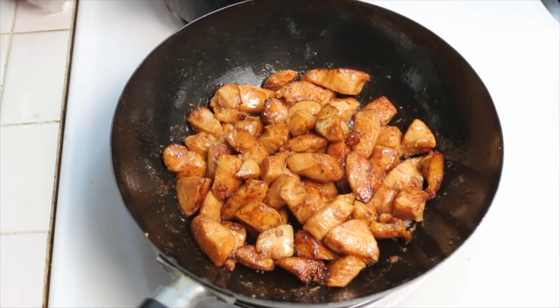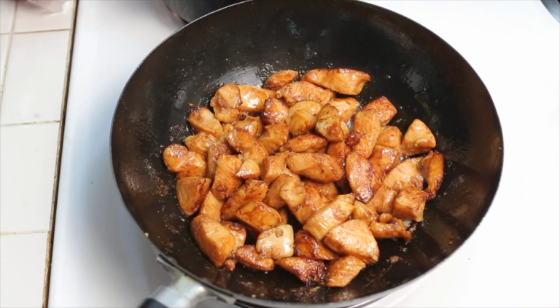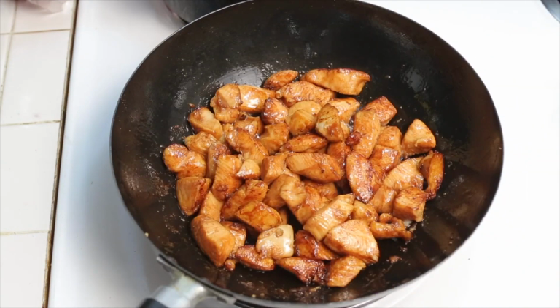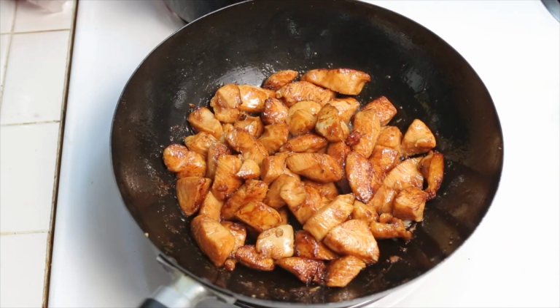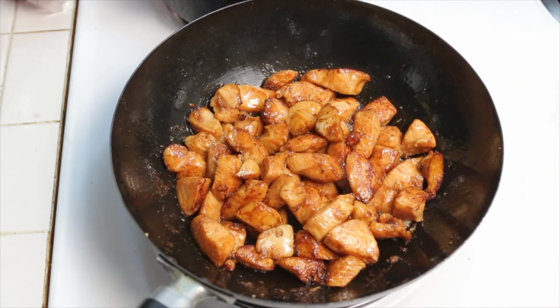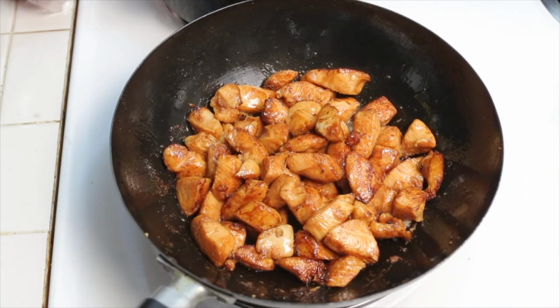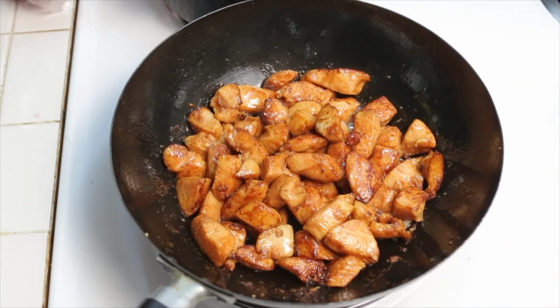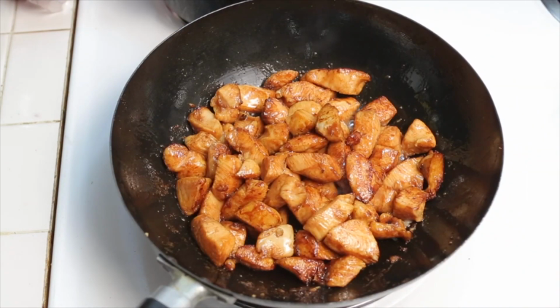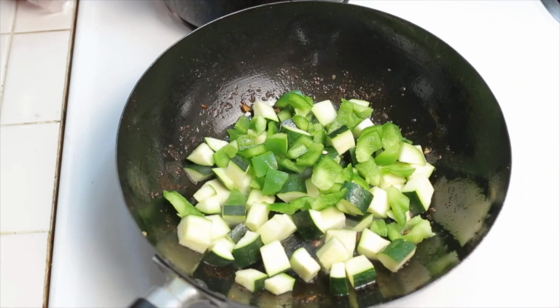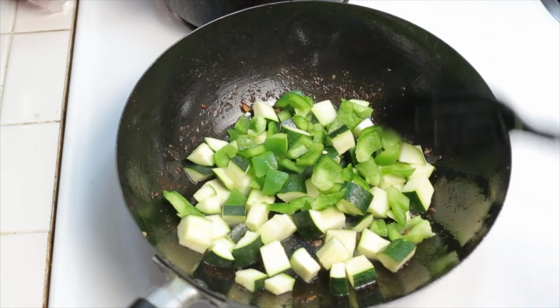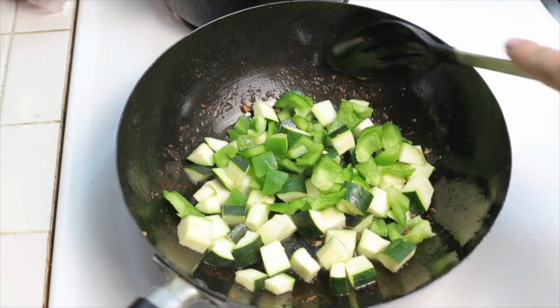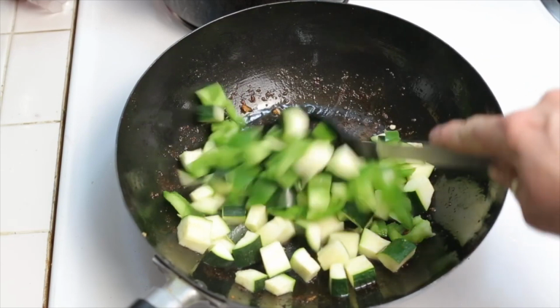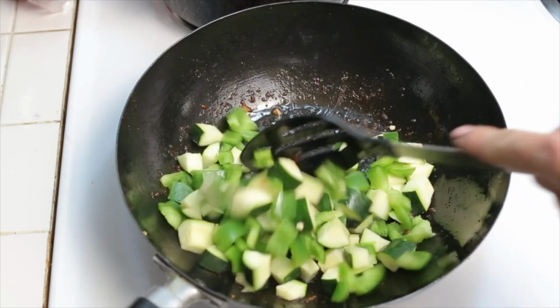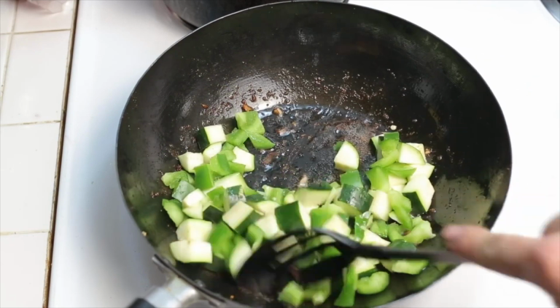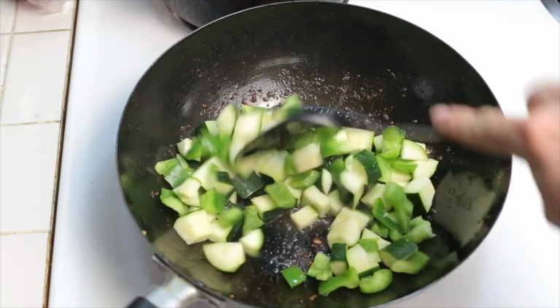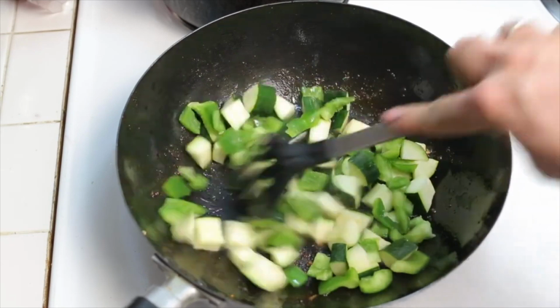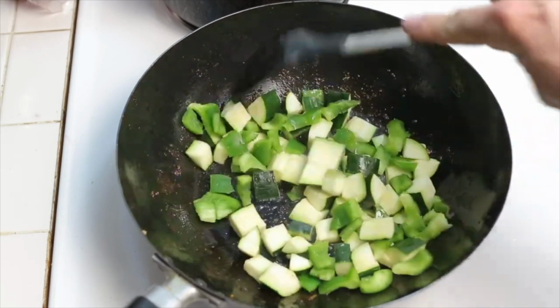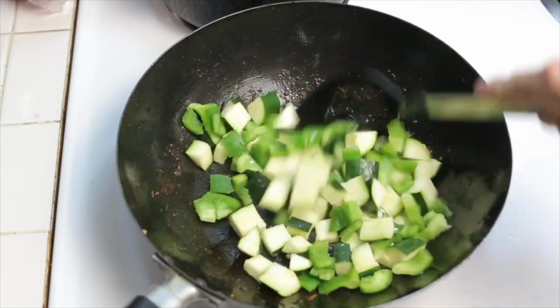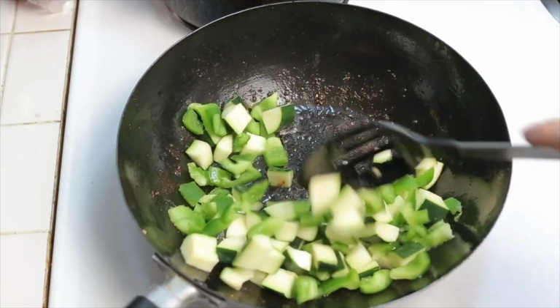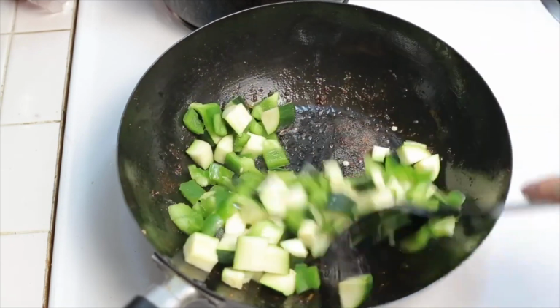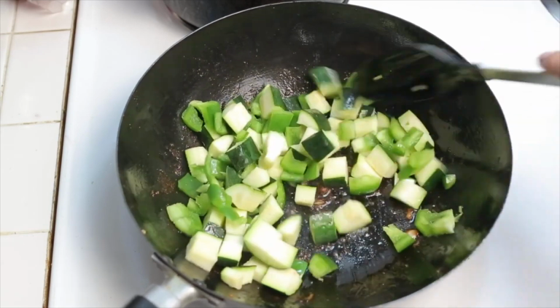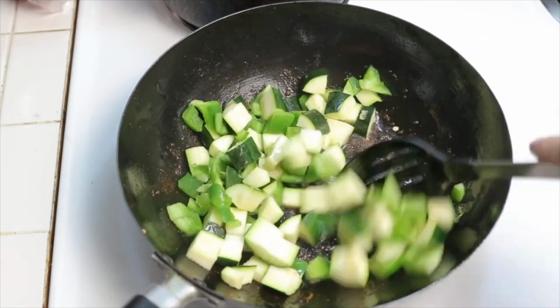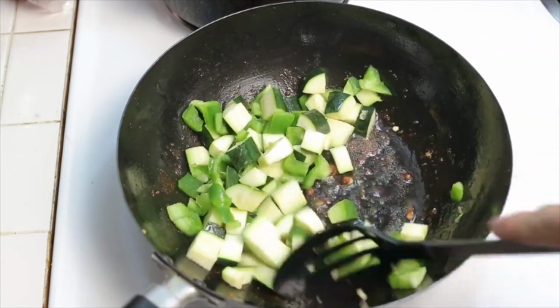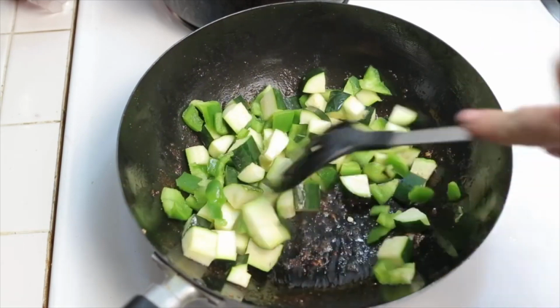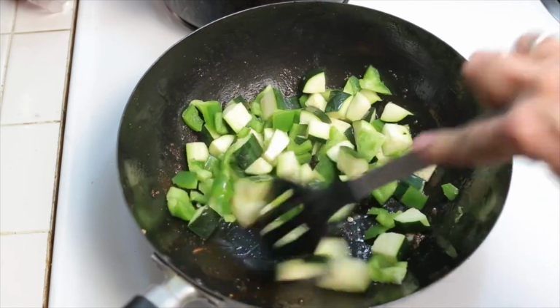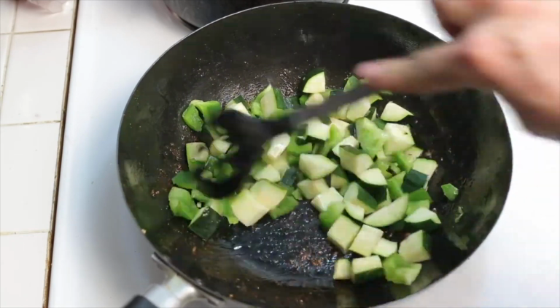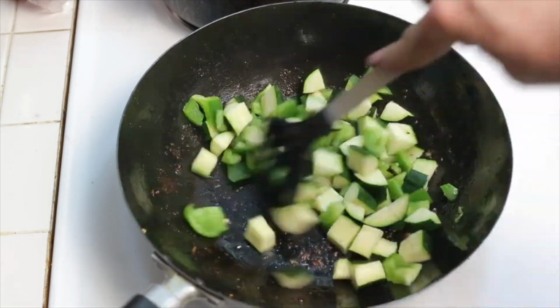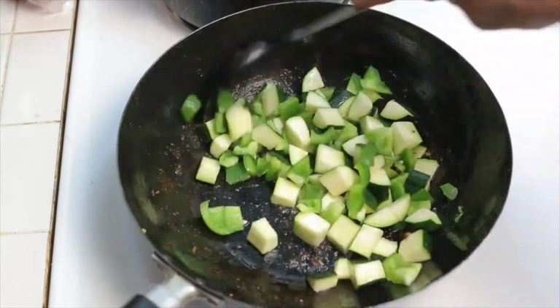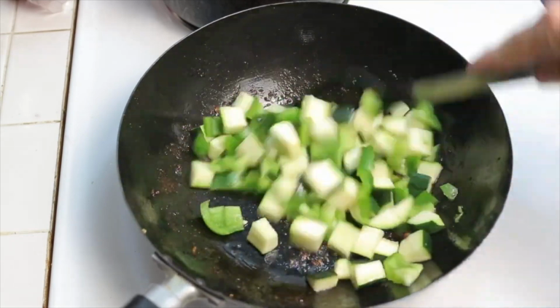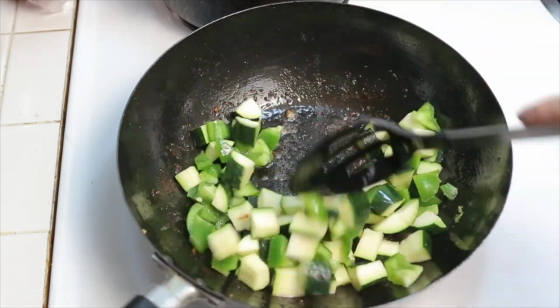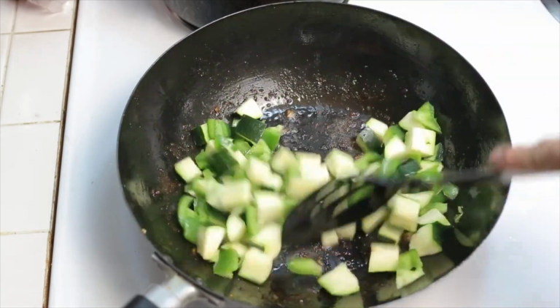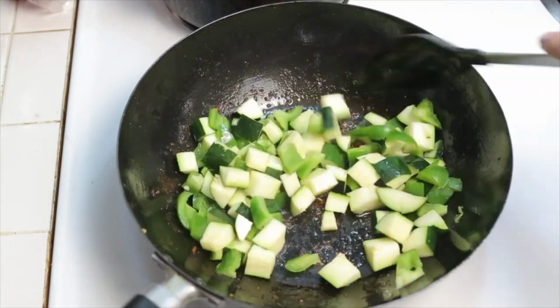When you start to stir fry your chicken, you only want to cook it about 75% of the way through, because you're going to cook it the rest of the way when you put the chicken back in.